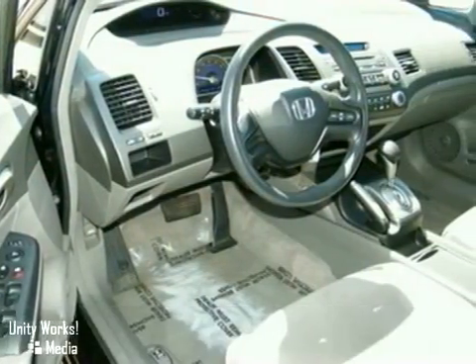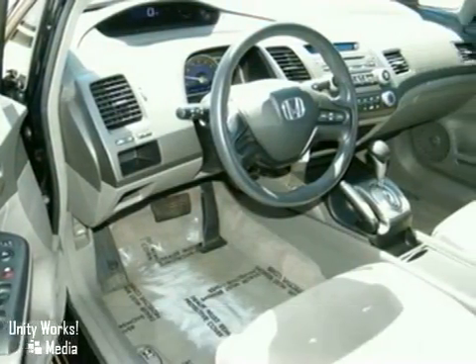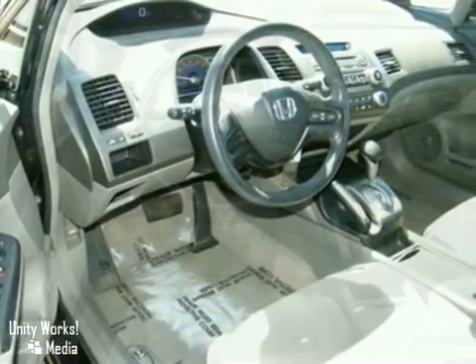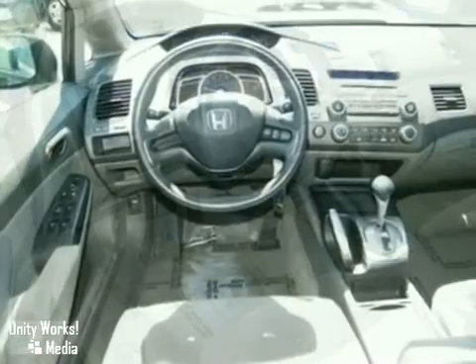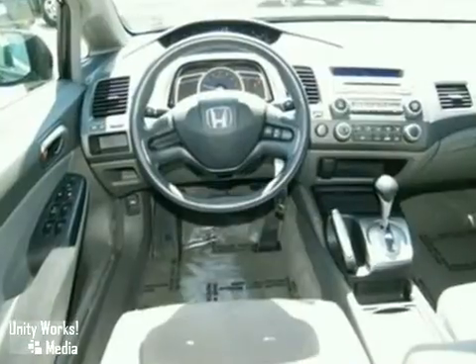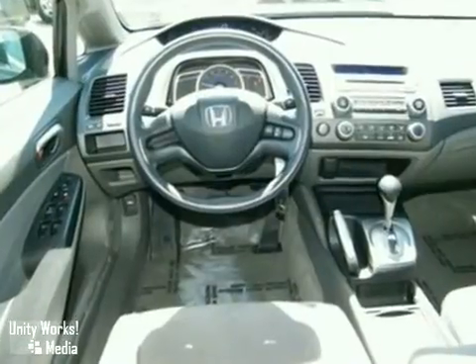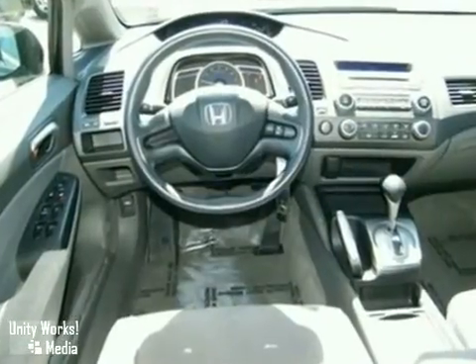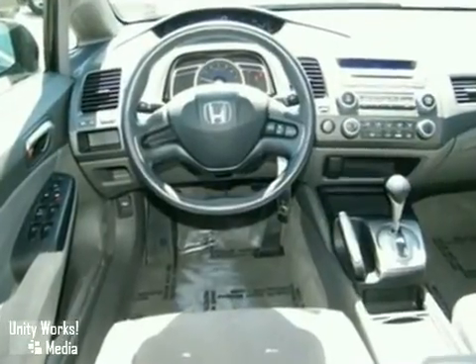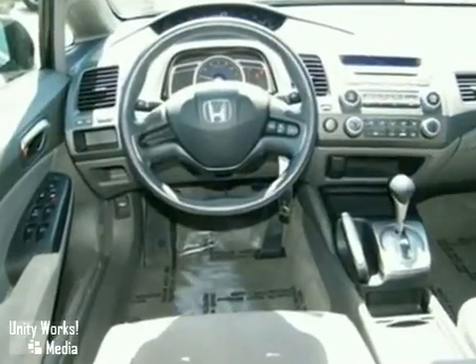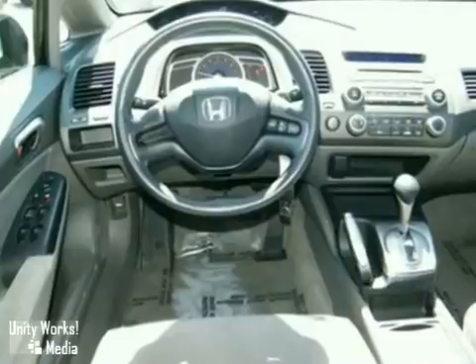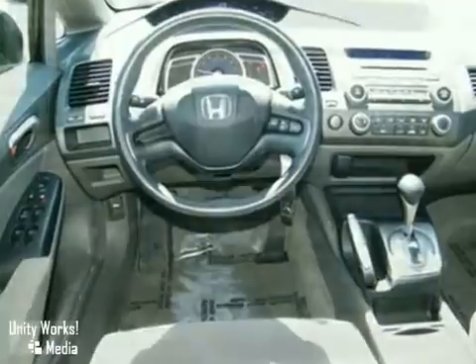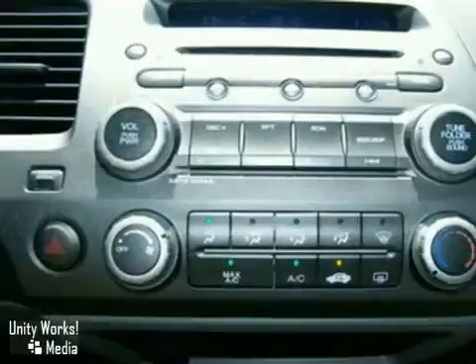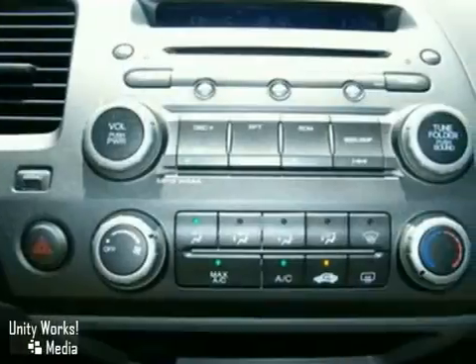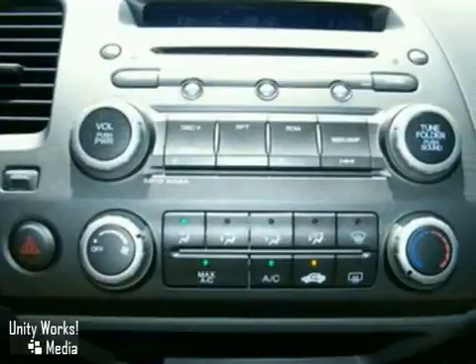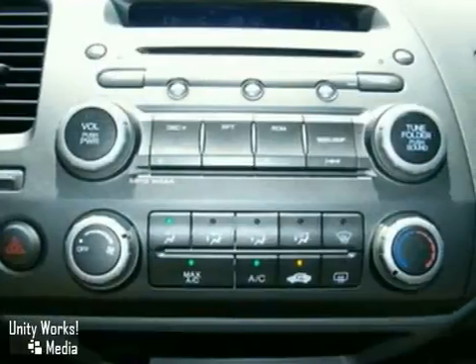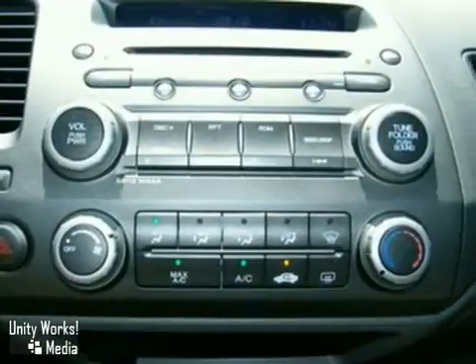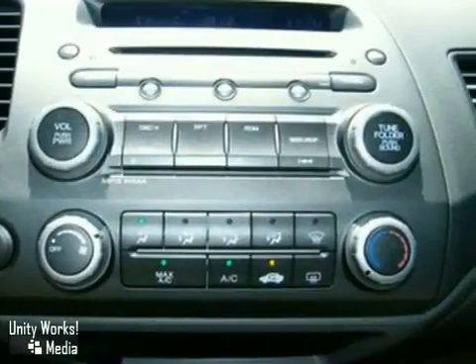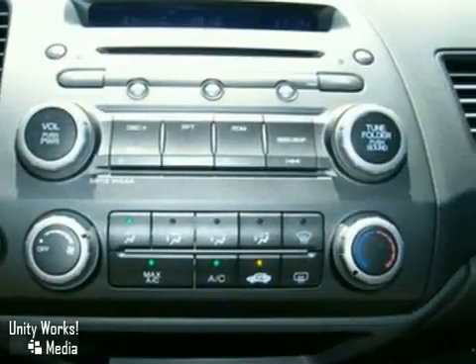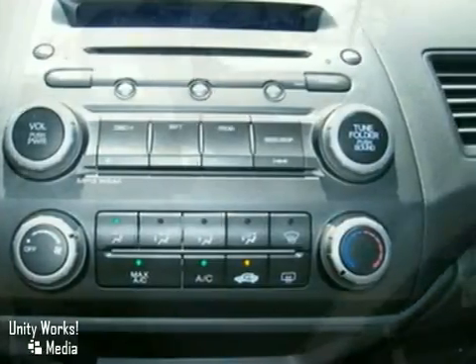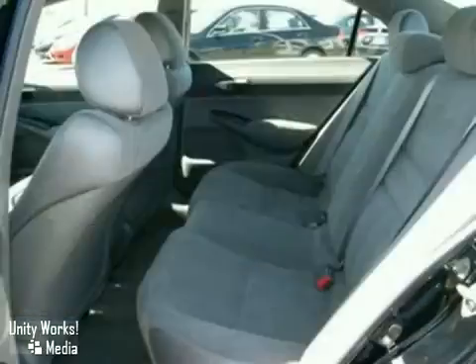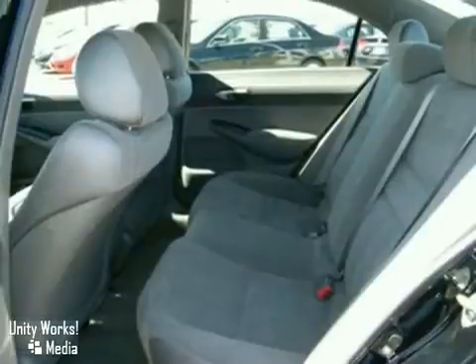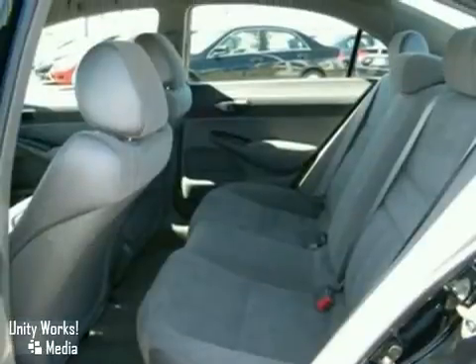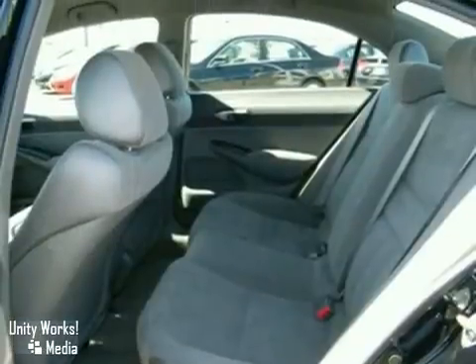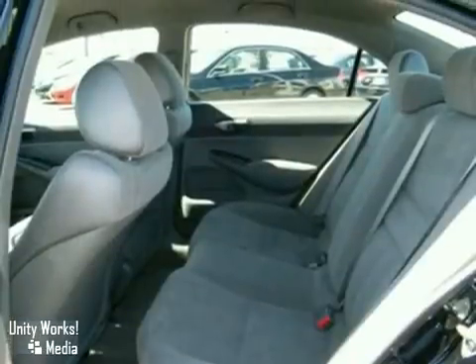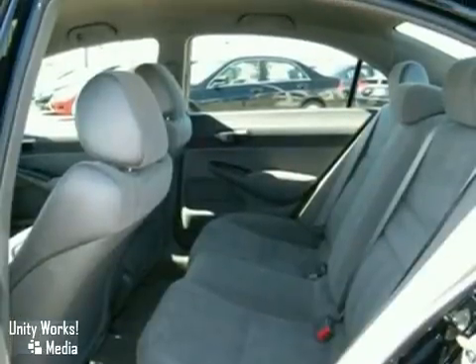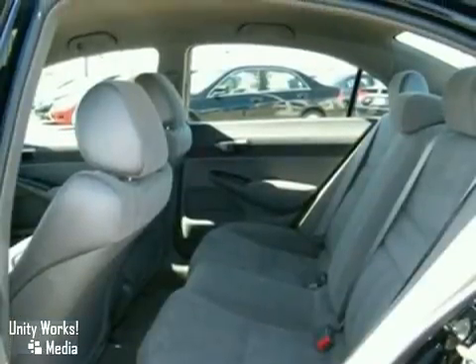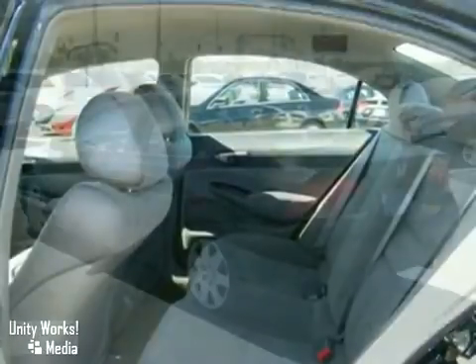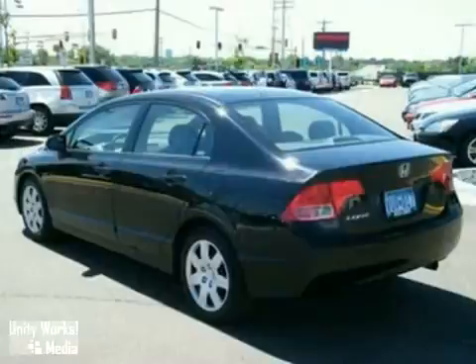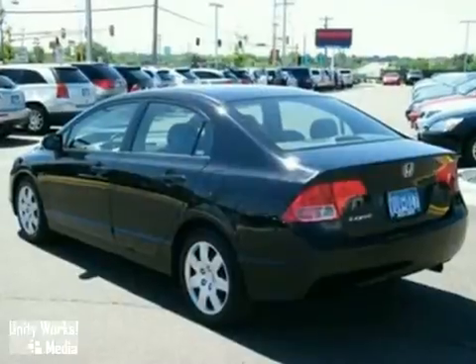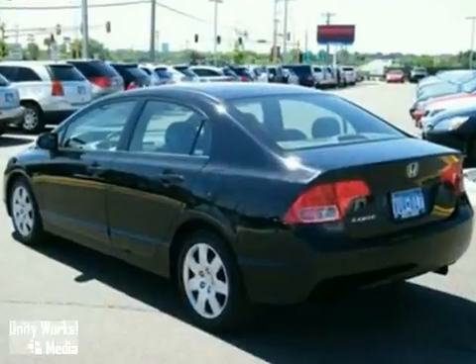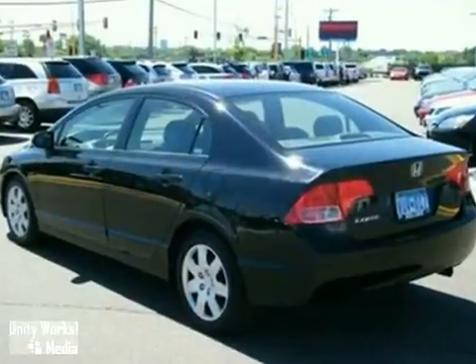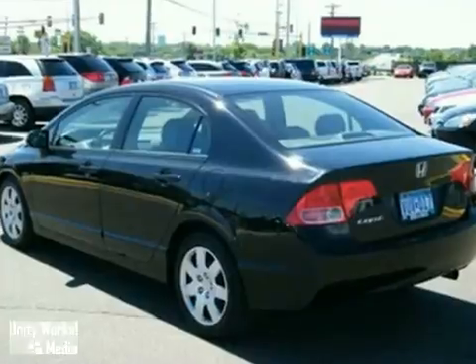It also has keyless entry, a tilt steering wheel, and cruise control. The CD player and child safety locks make this vehicle hard to pass up.